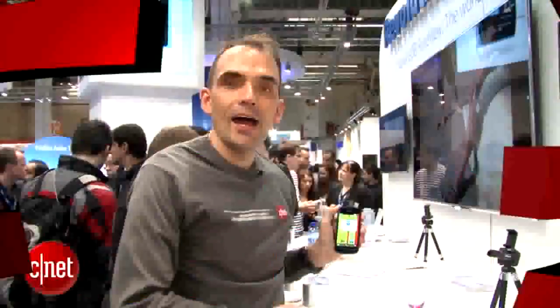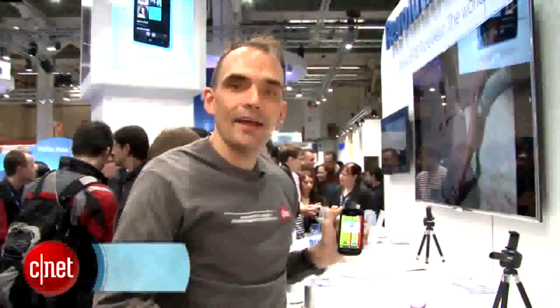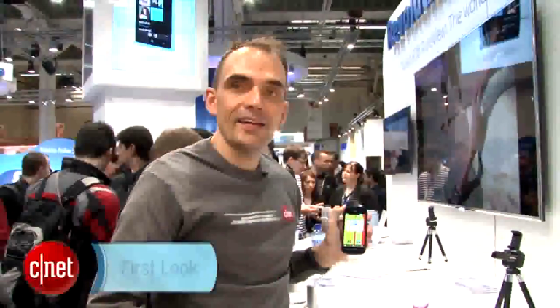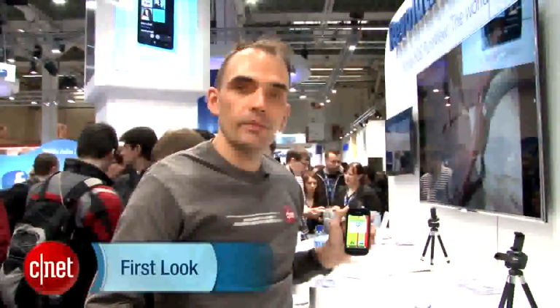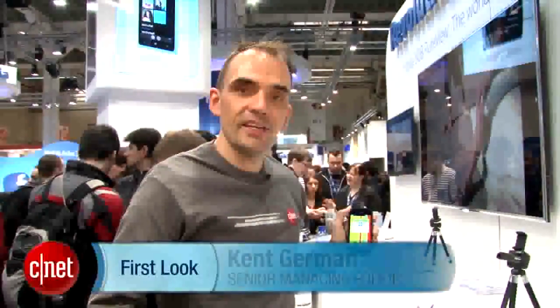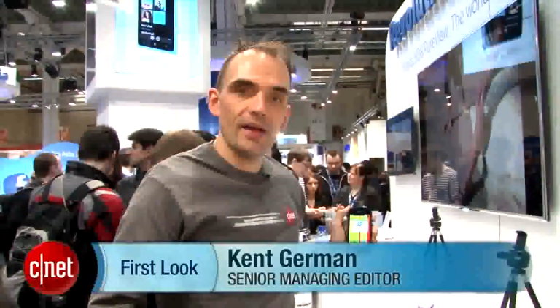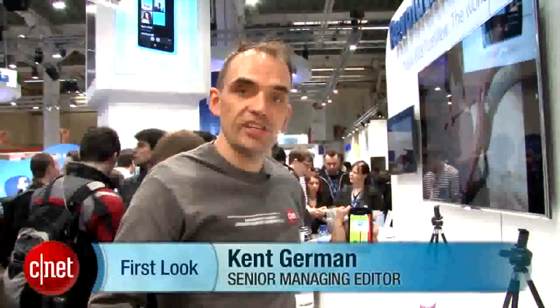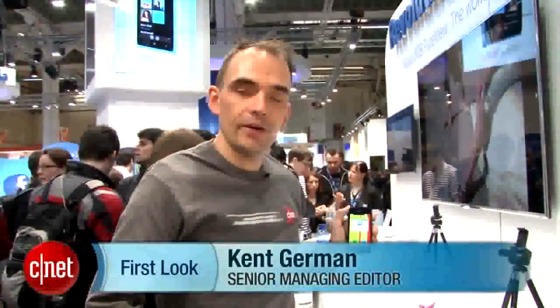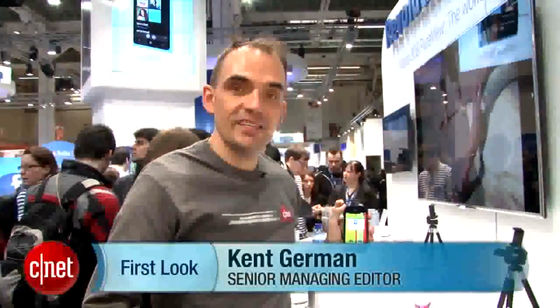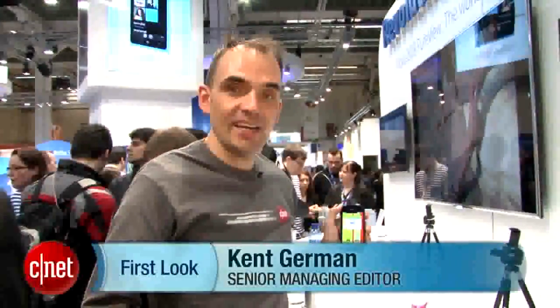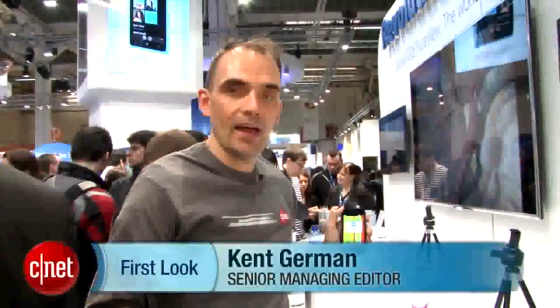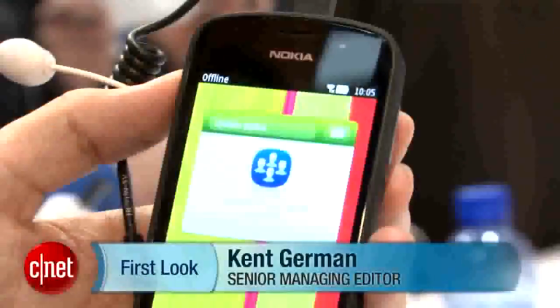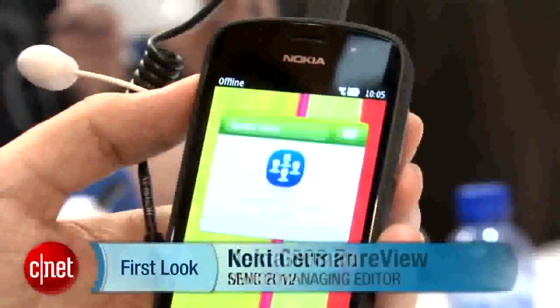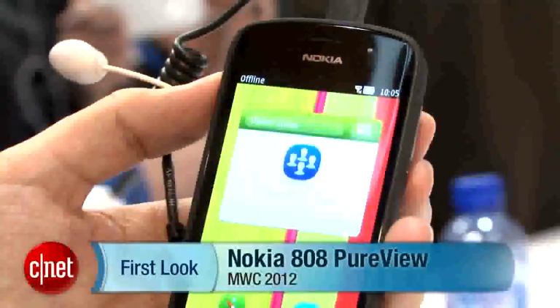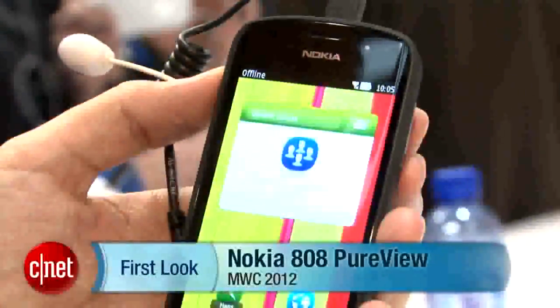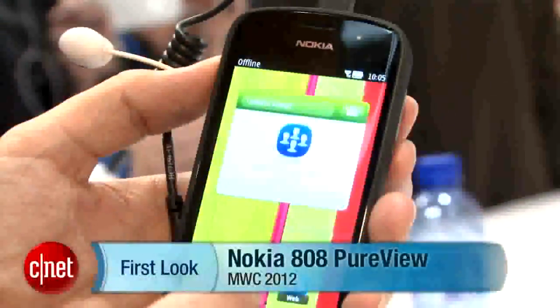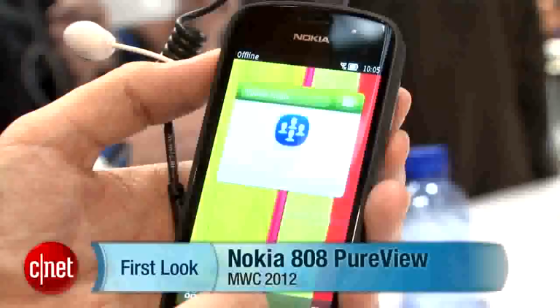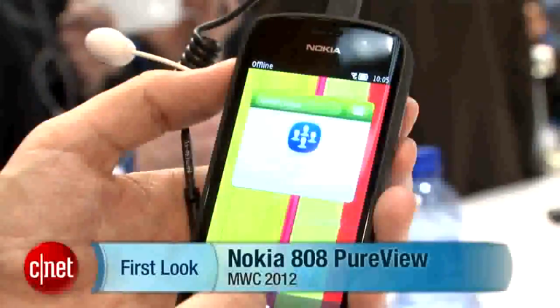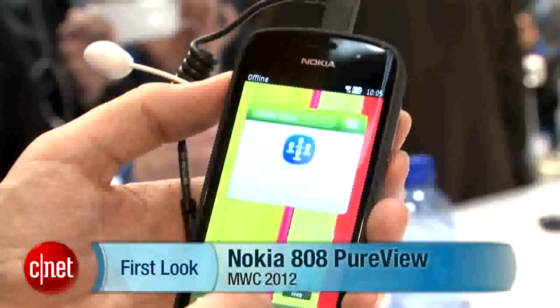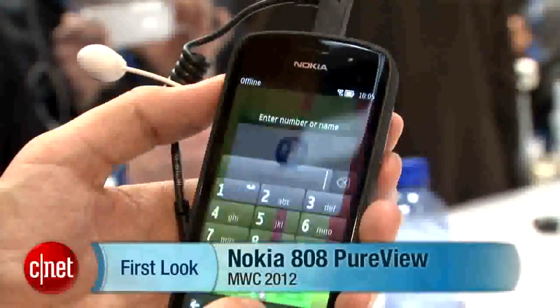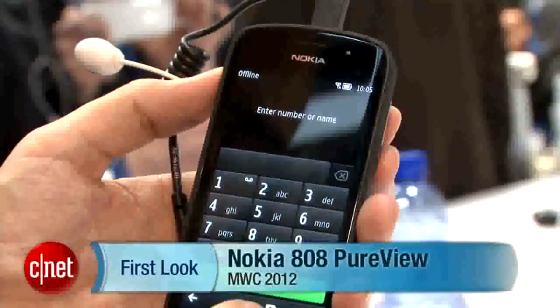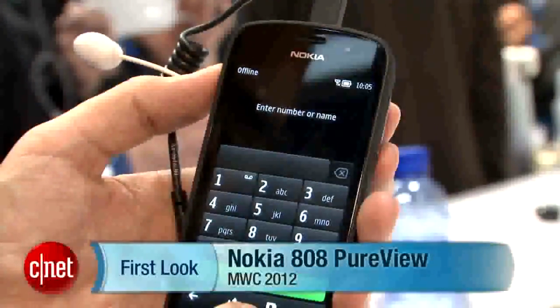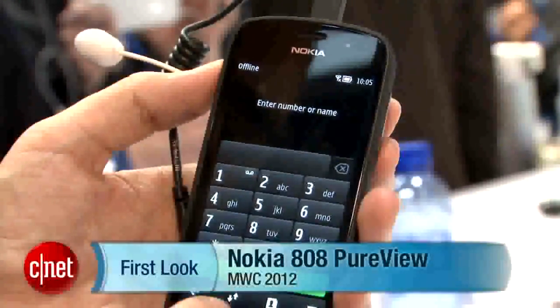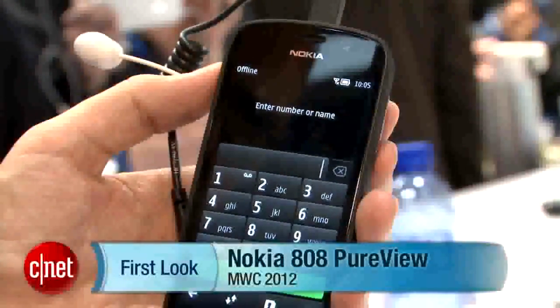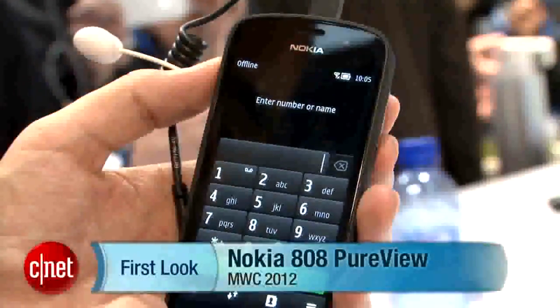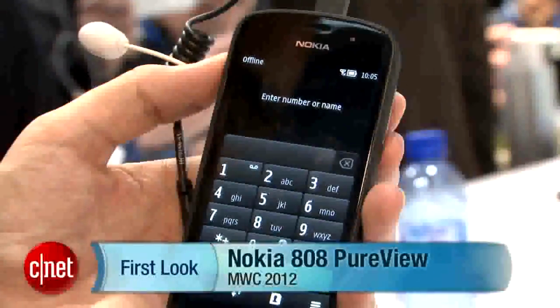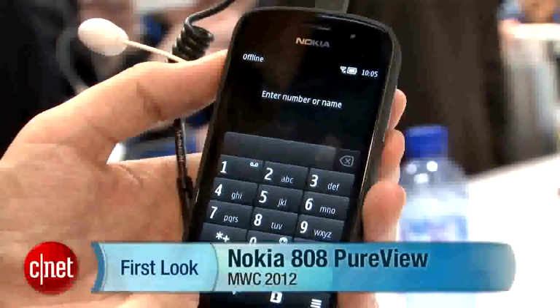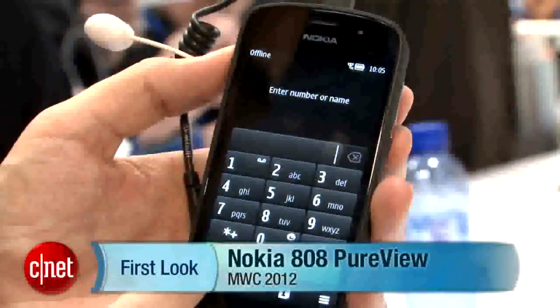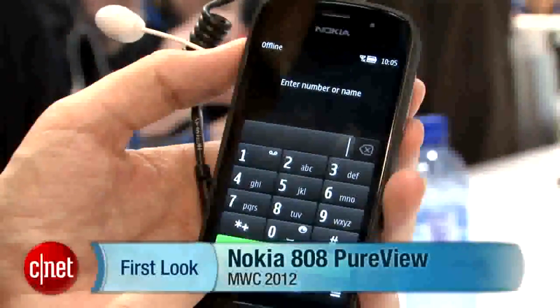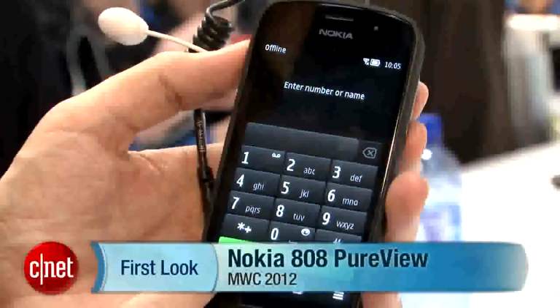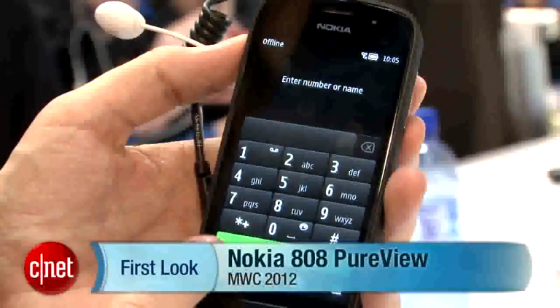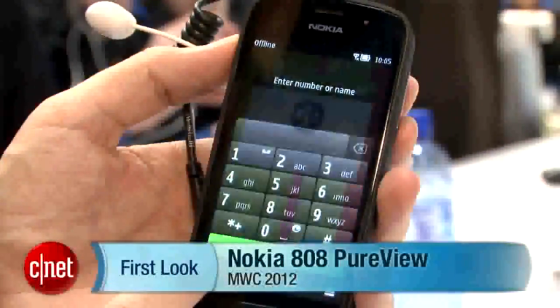Hi, I'm Ken German, Senior Managing Editor at CNET. I'm here at Mobile World Congress 2012 in Barcelona. I want to show you the Nokia 808 PureView.